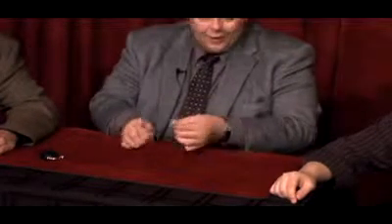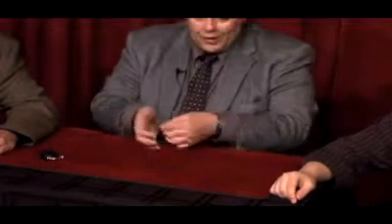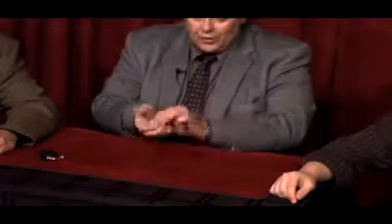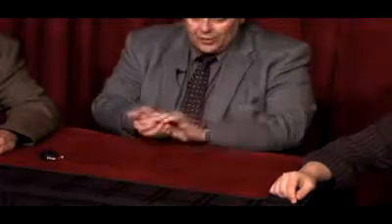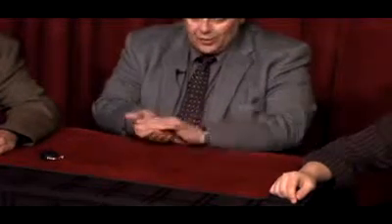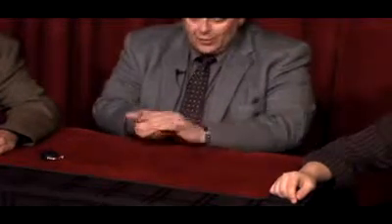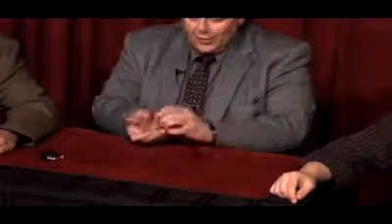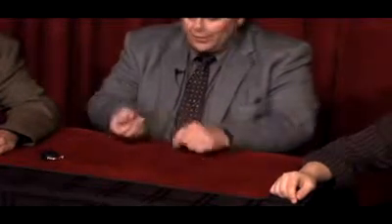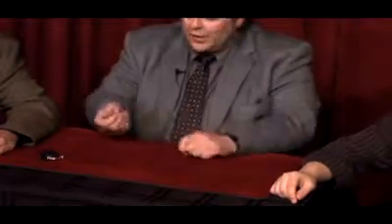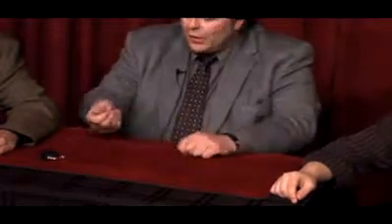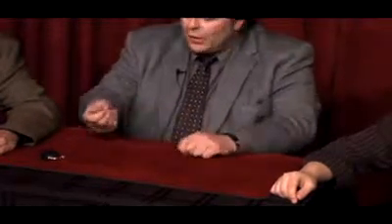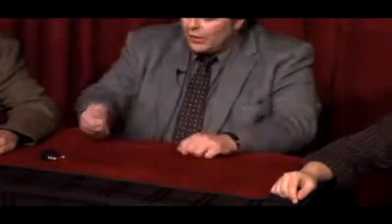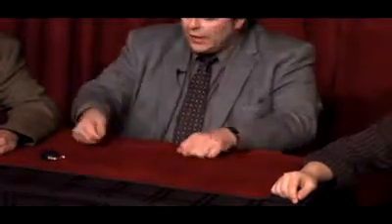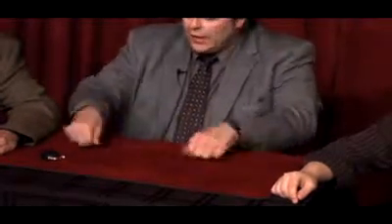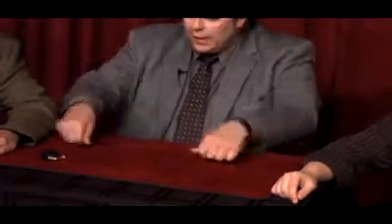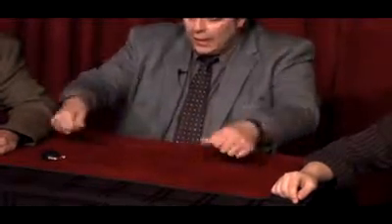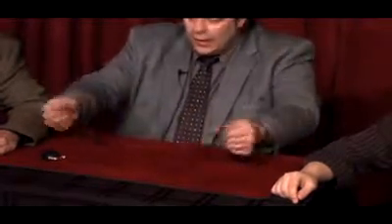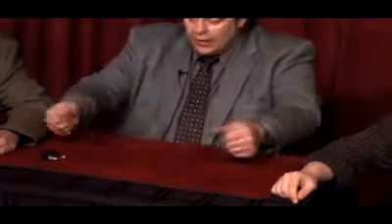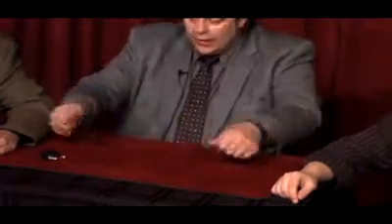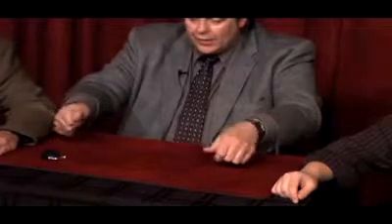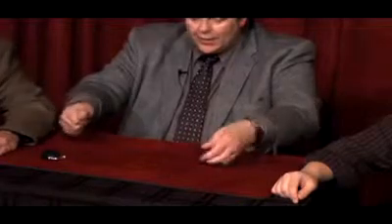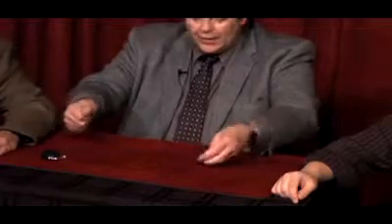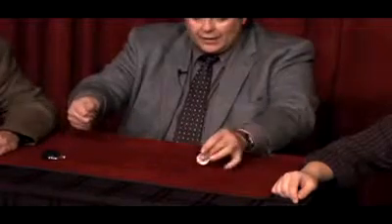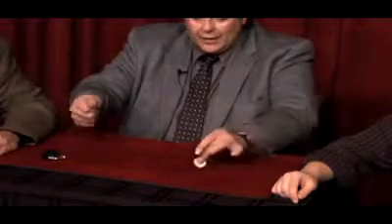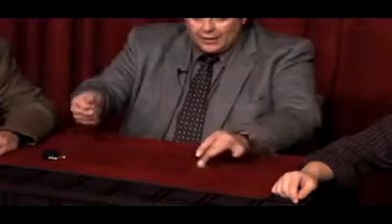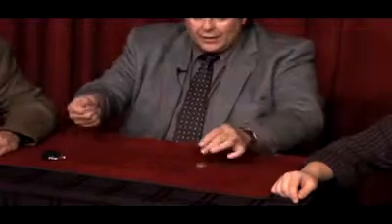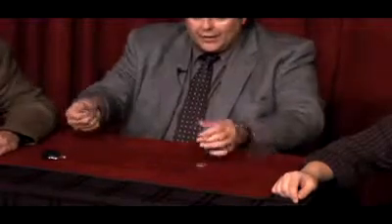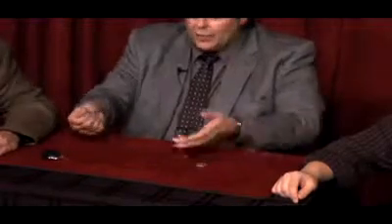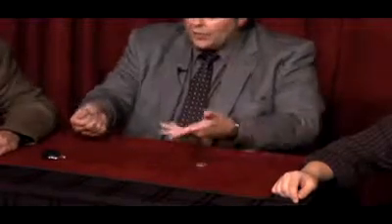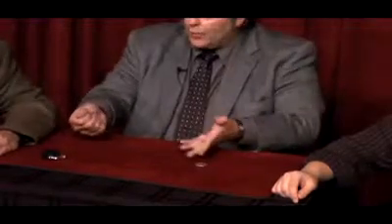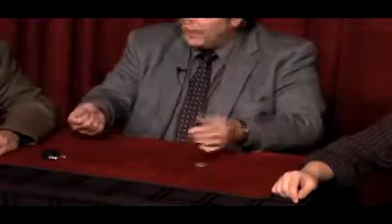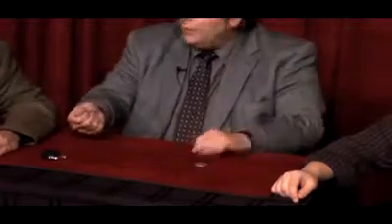Watch close. Place the three coins in your hands. Believe it or not, they all have to use my right hand.